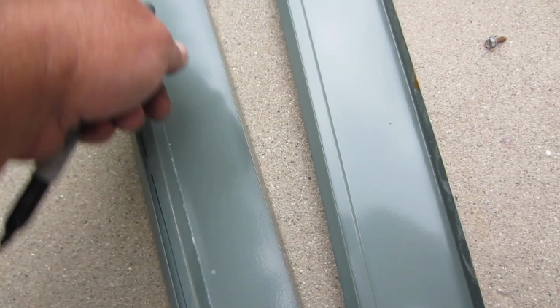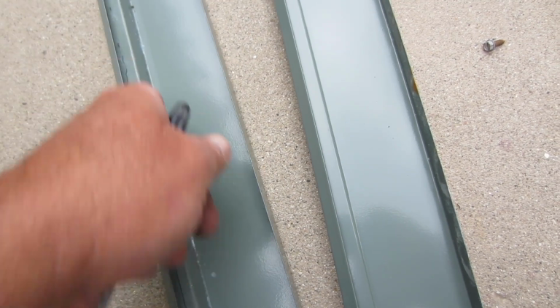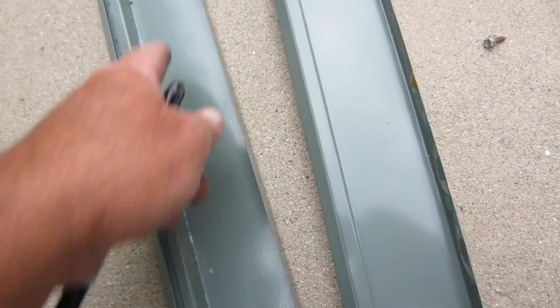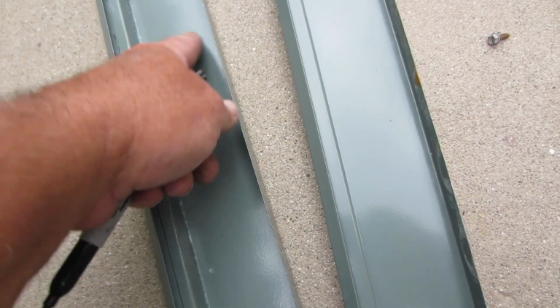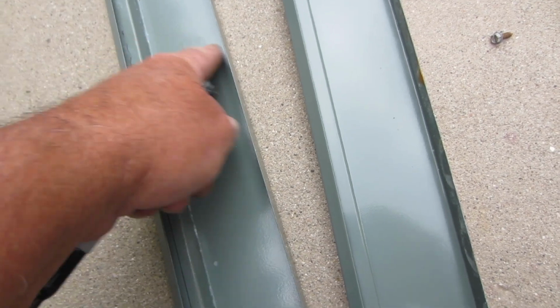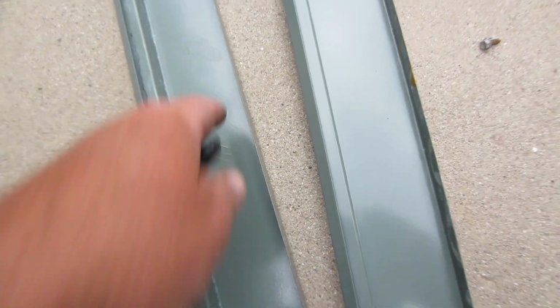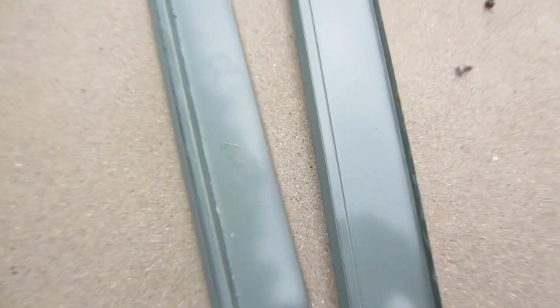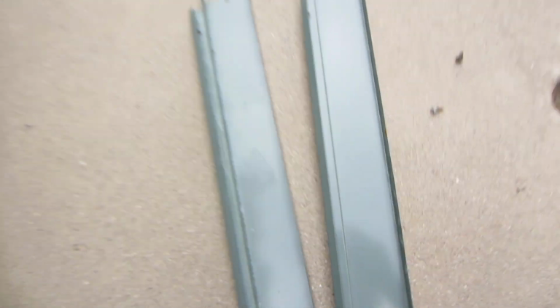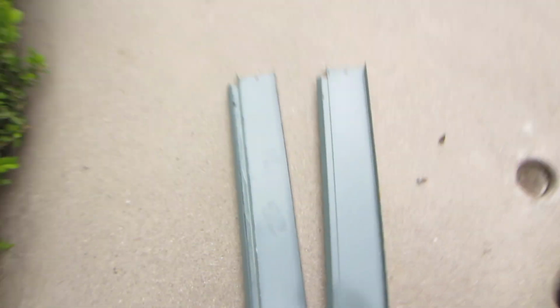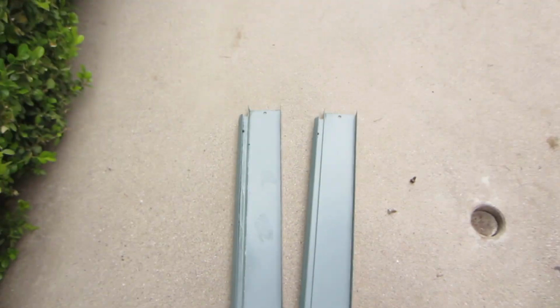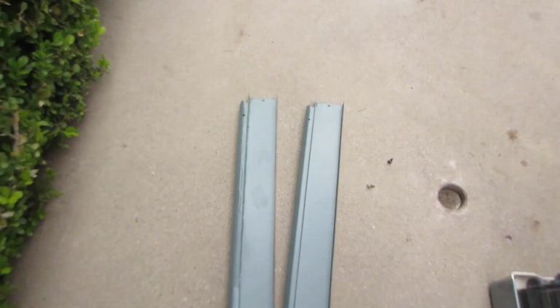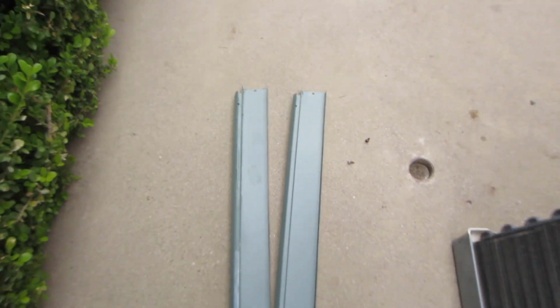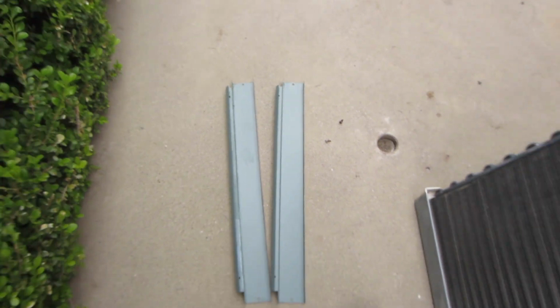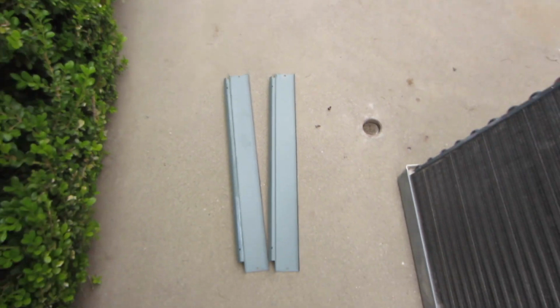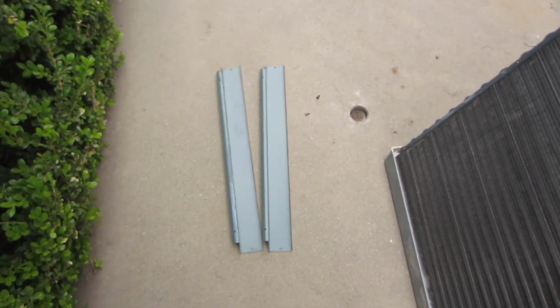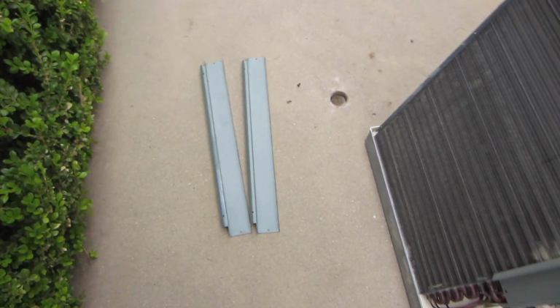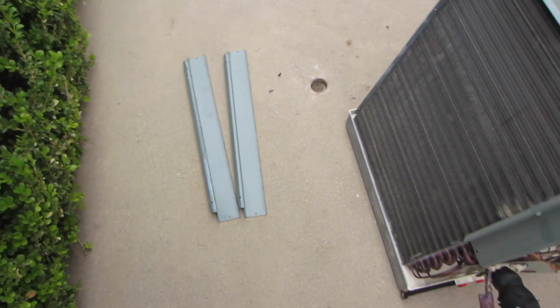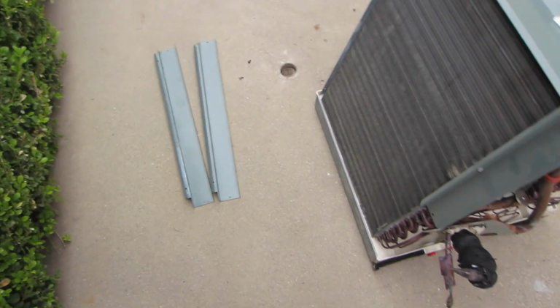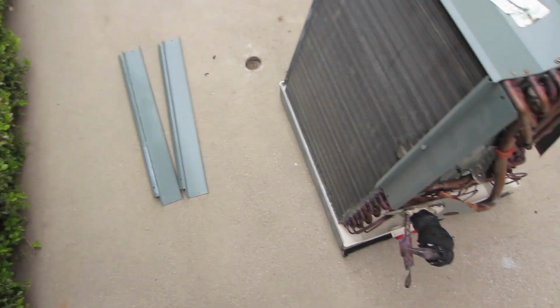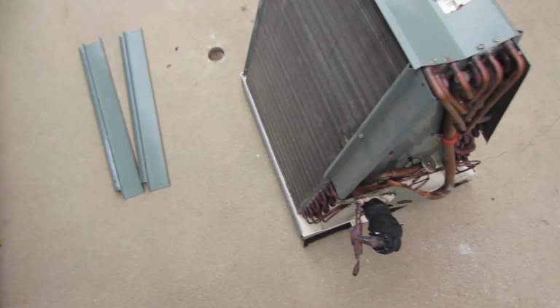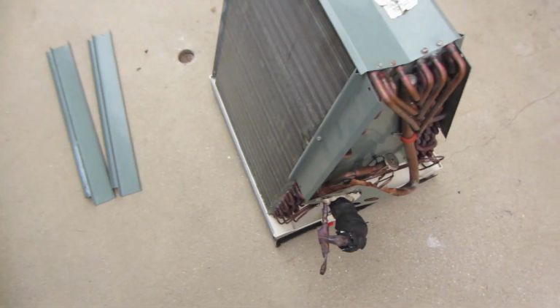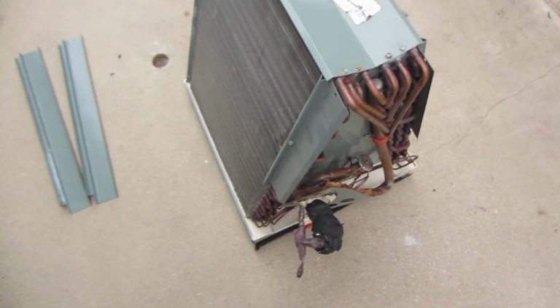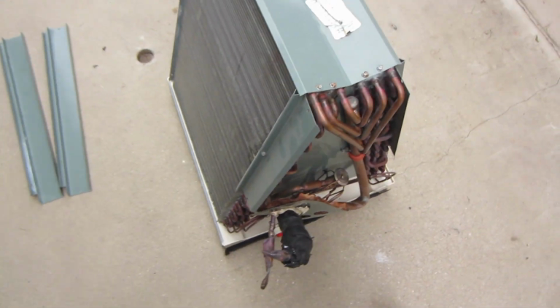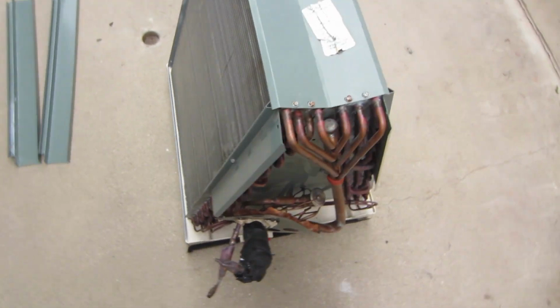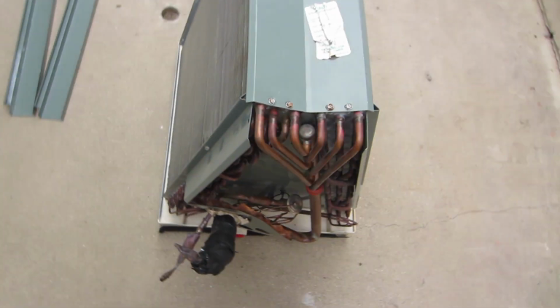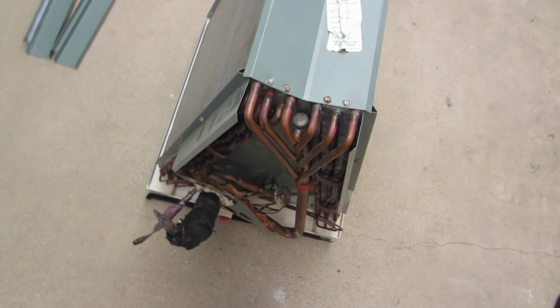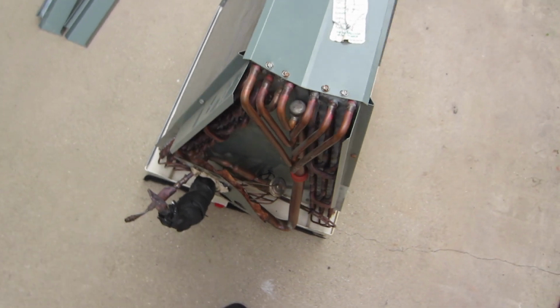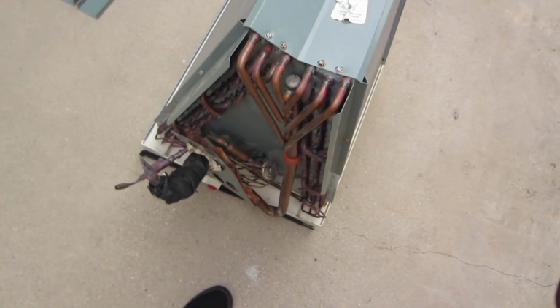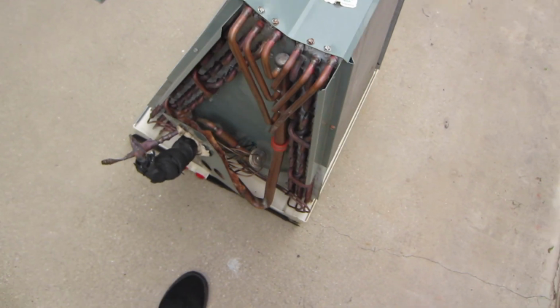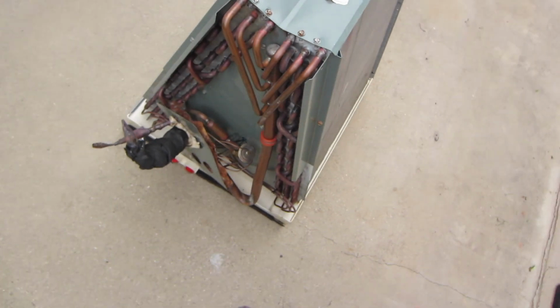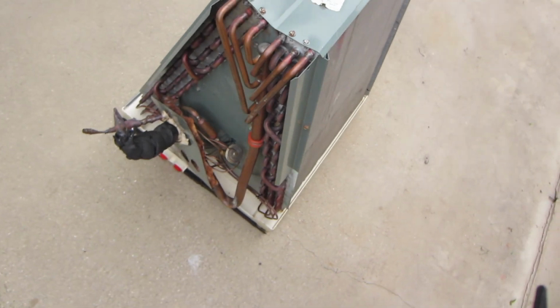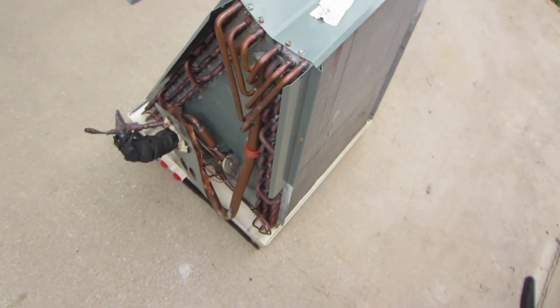So it's a leaky coil, non-repairable. Formicarry corrosion.